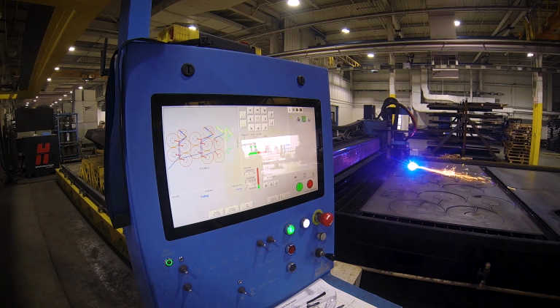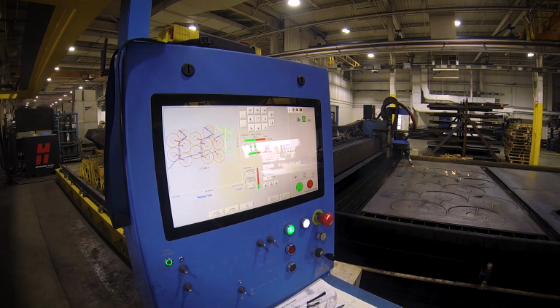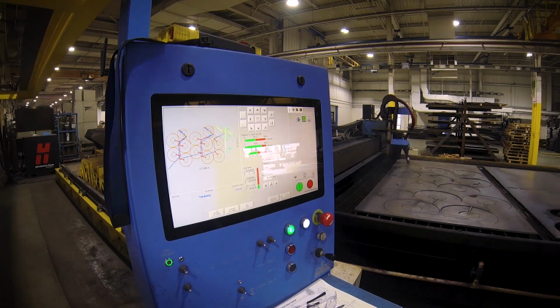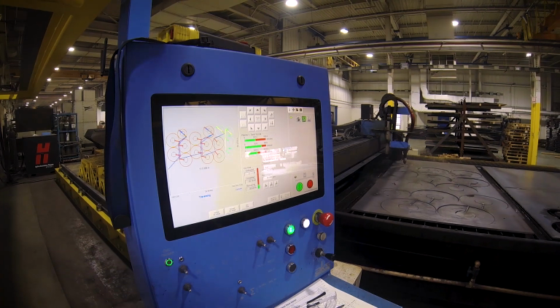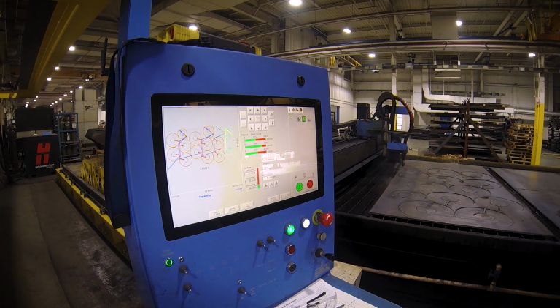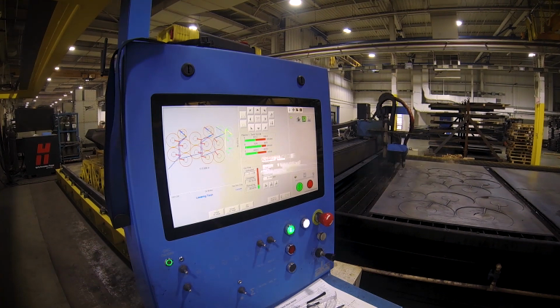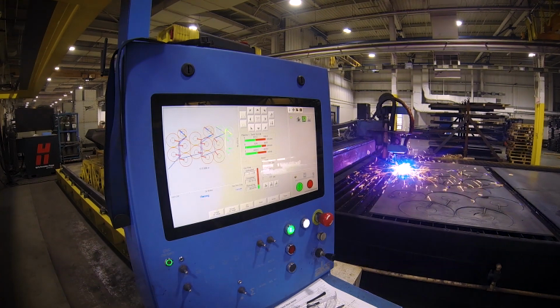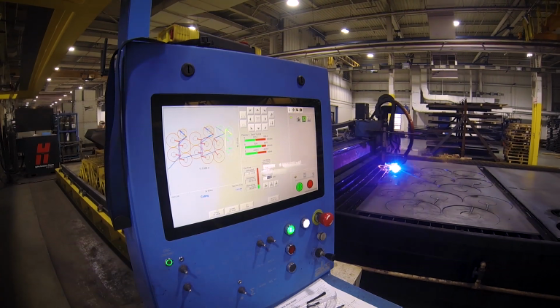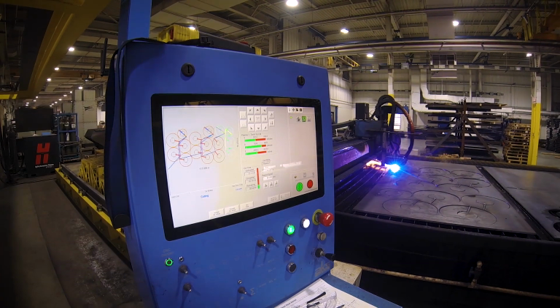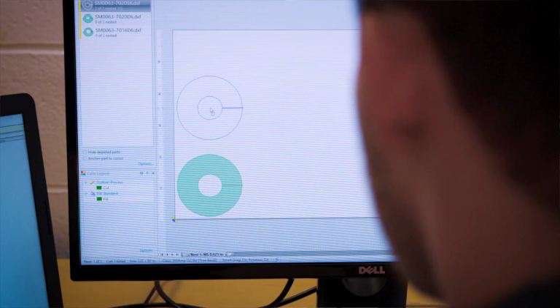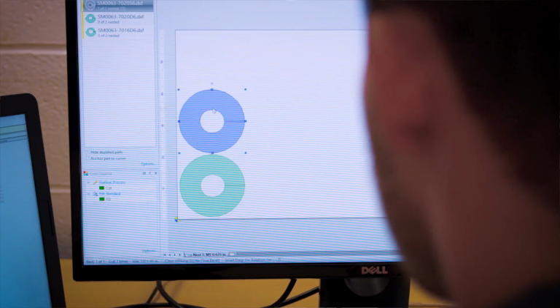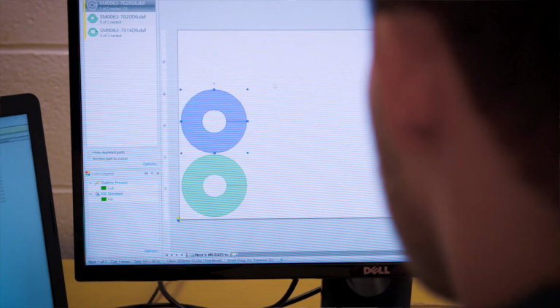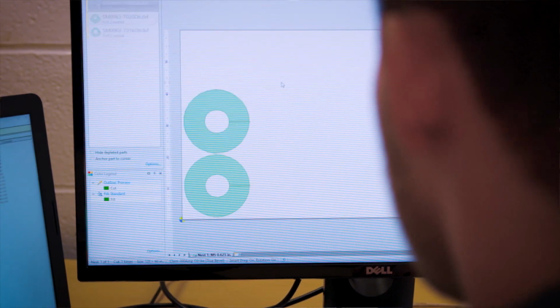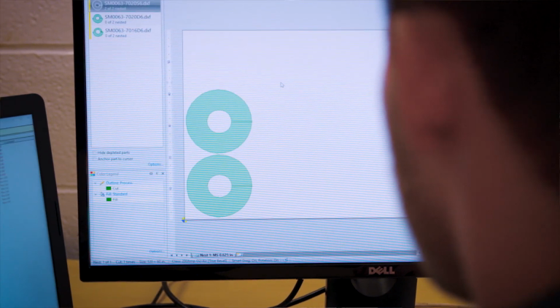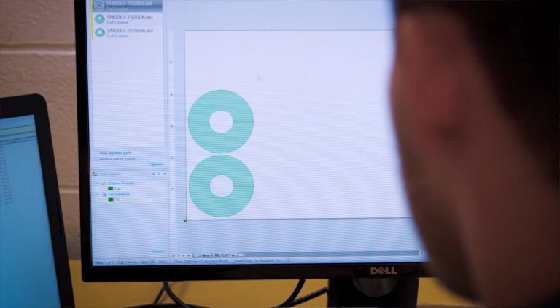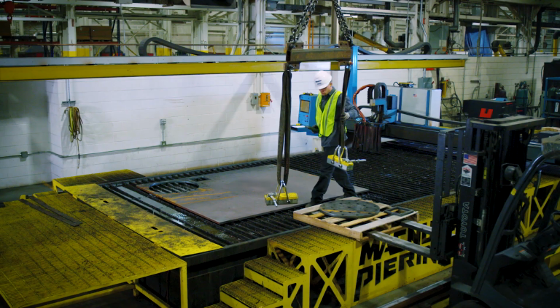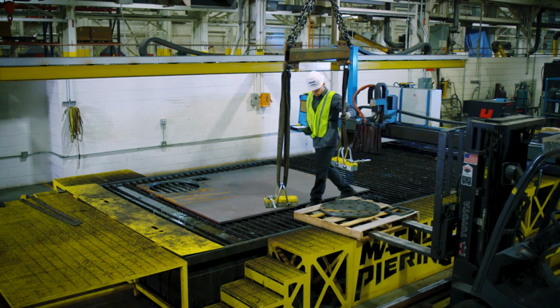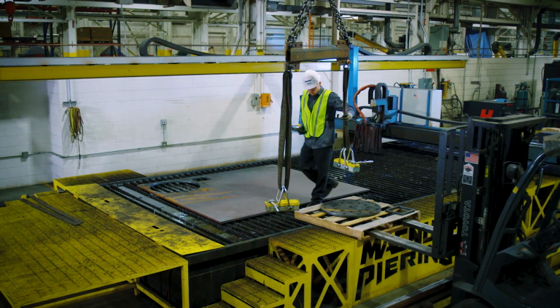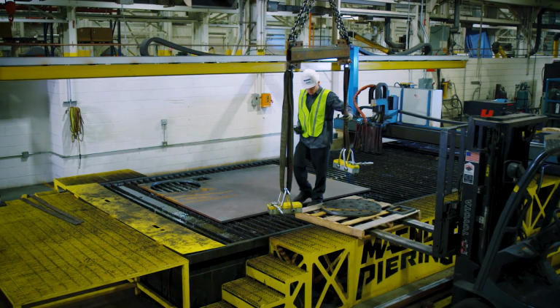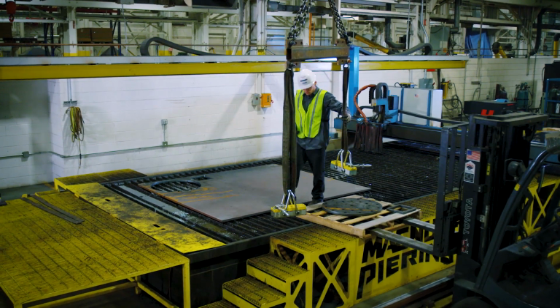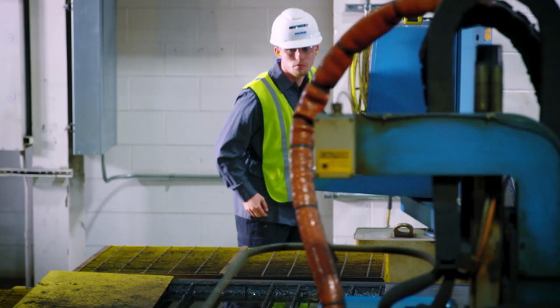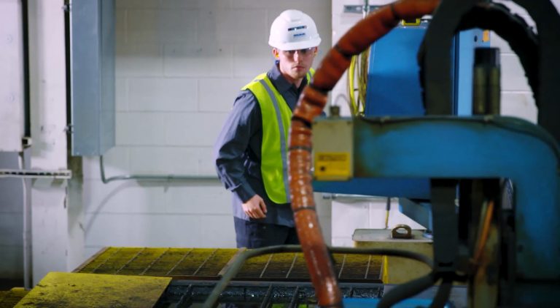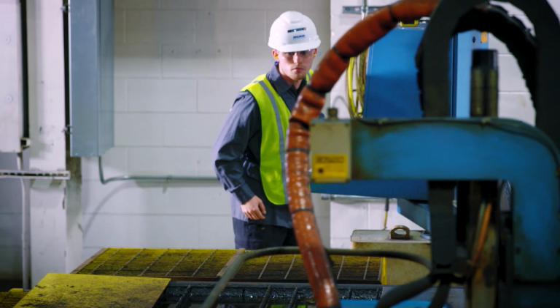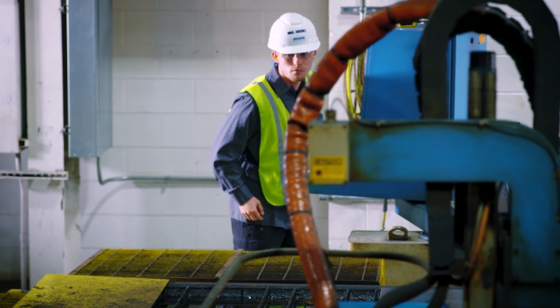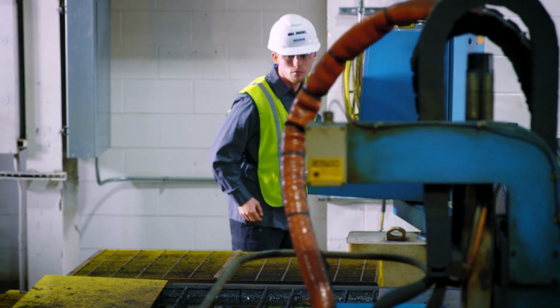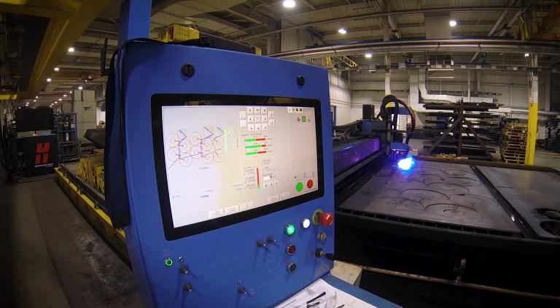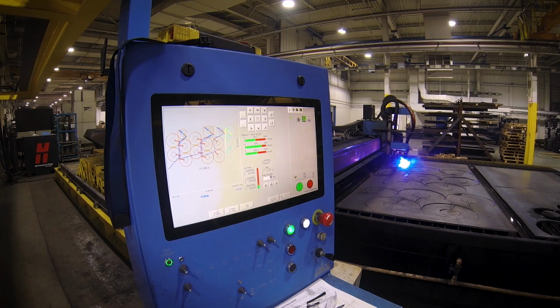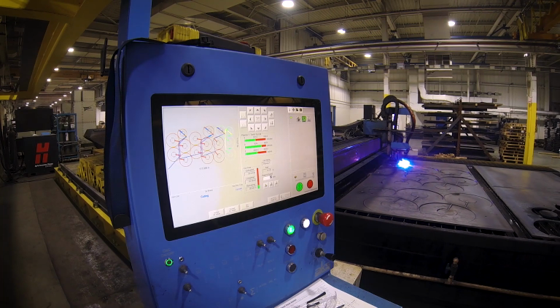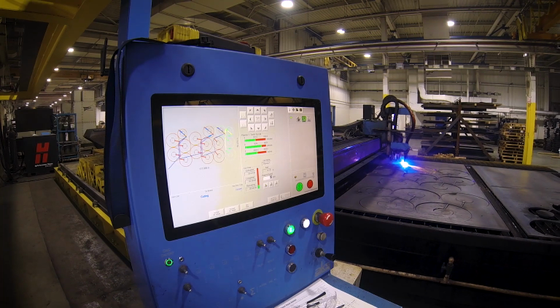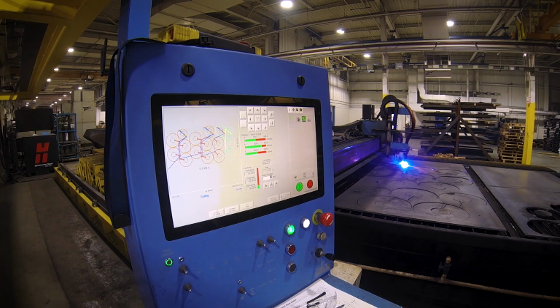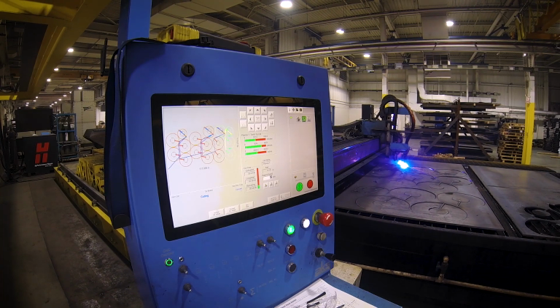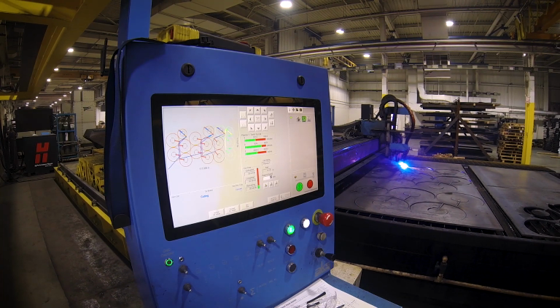Magnum Peering is an industry leader for manufacturing deep foundation, new construction, oil and gas, and transmission products.